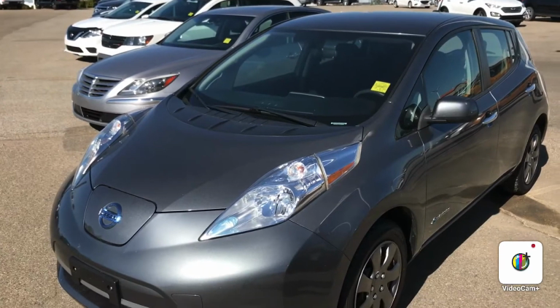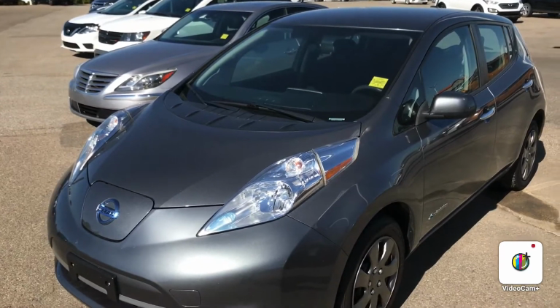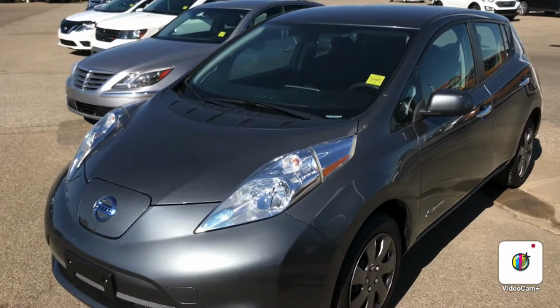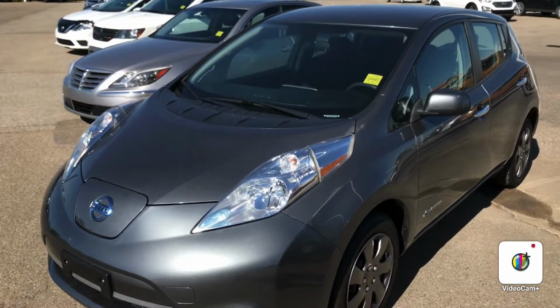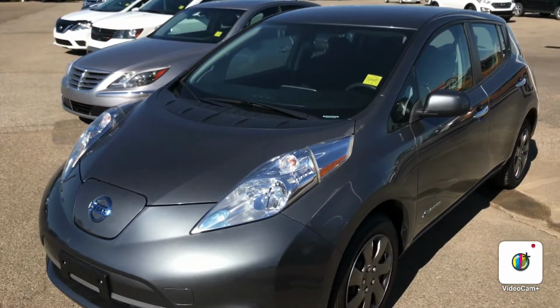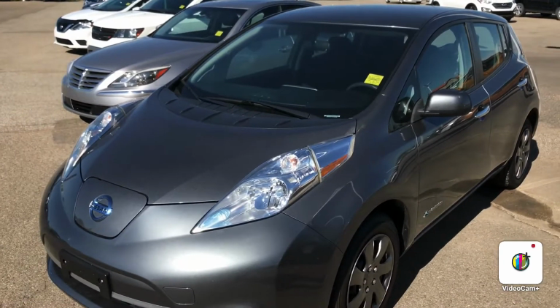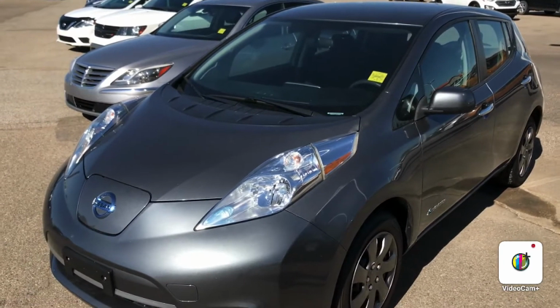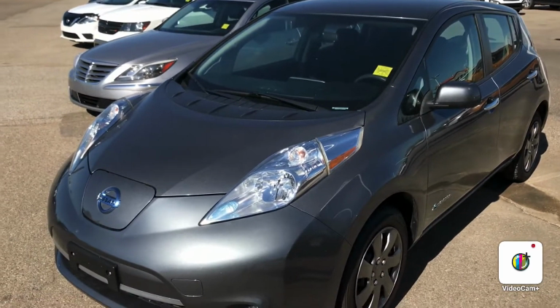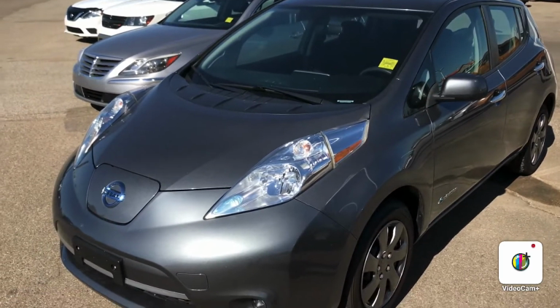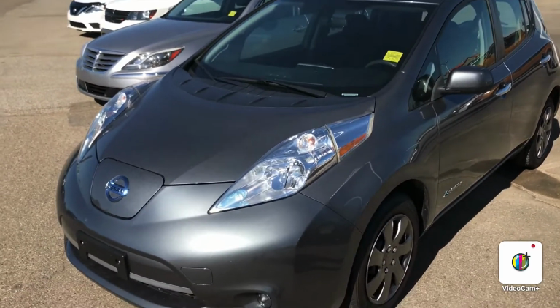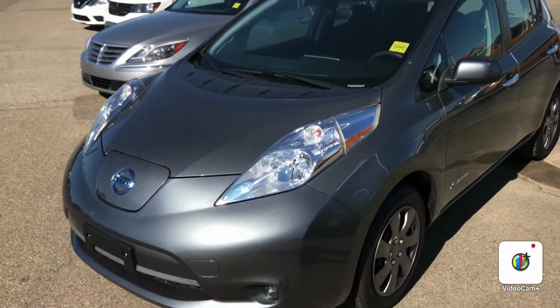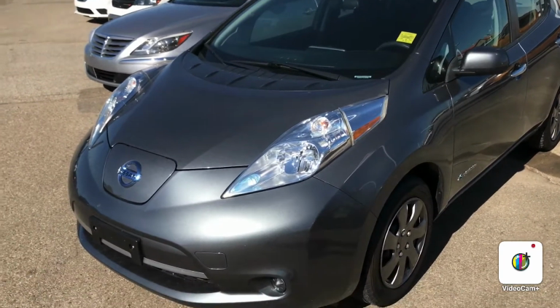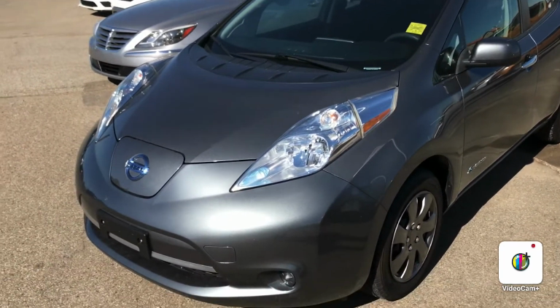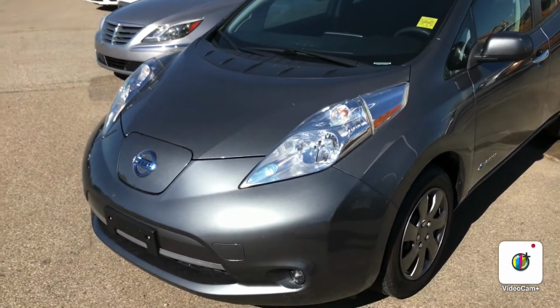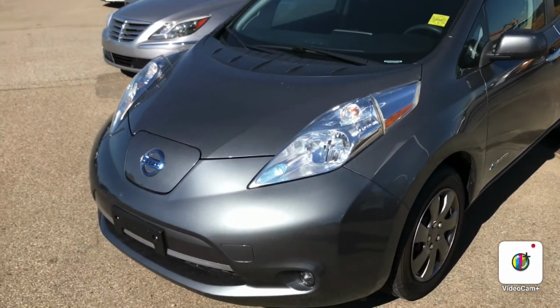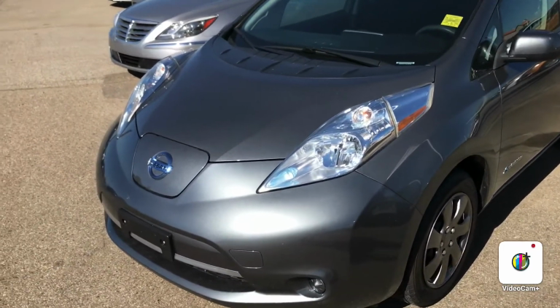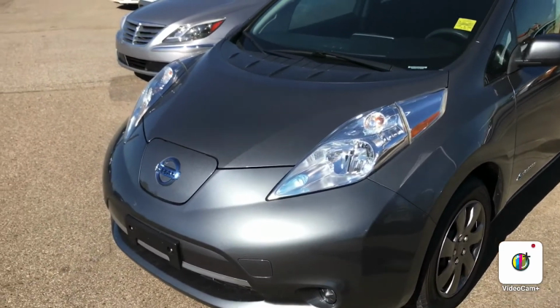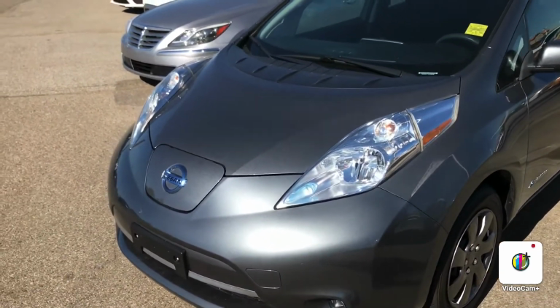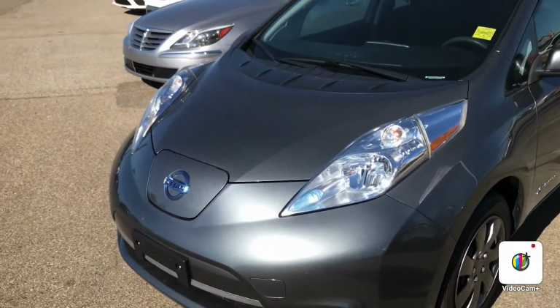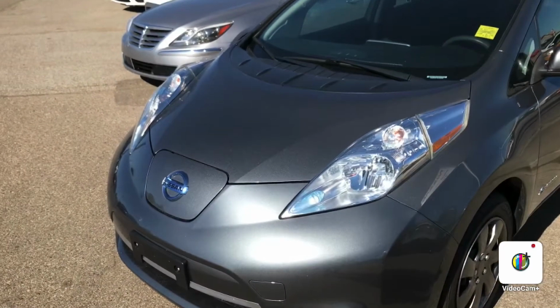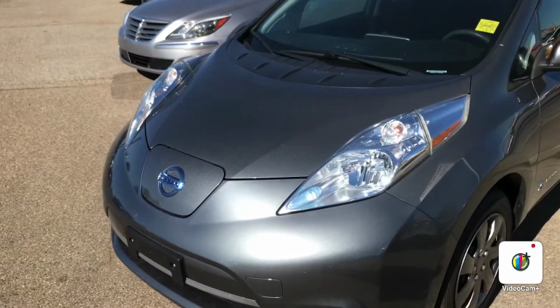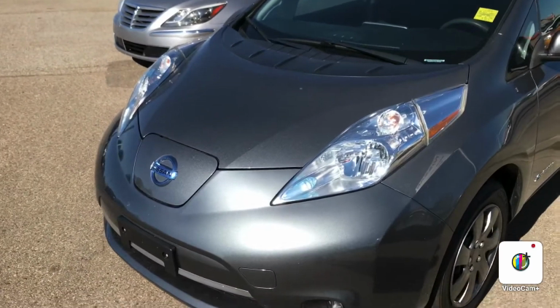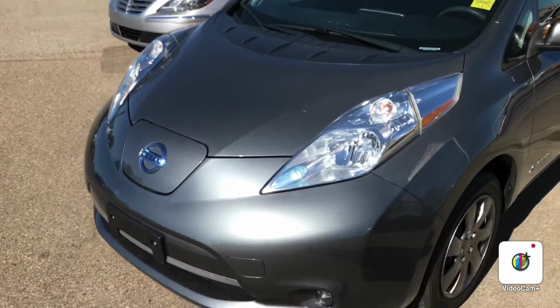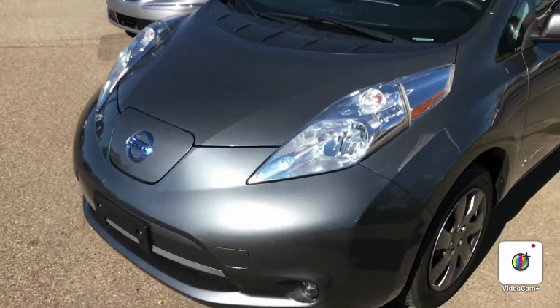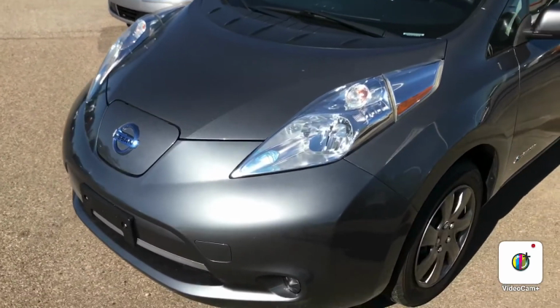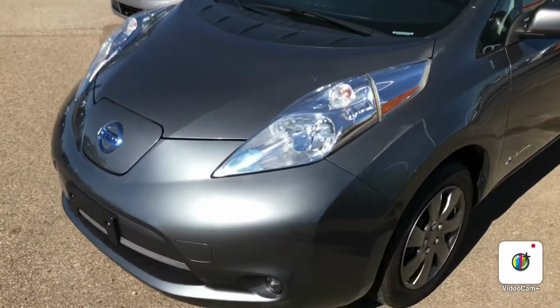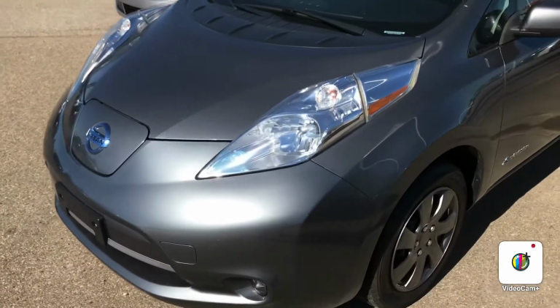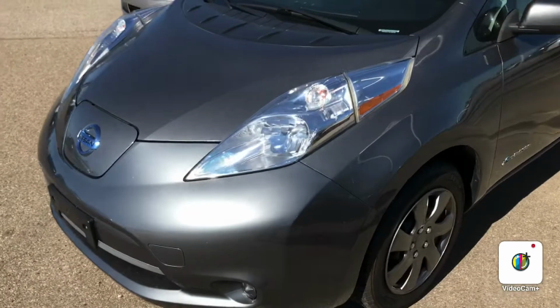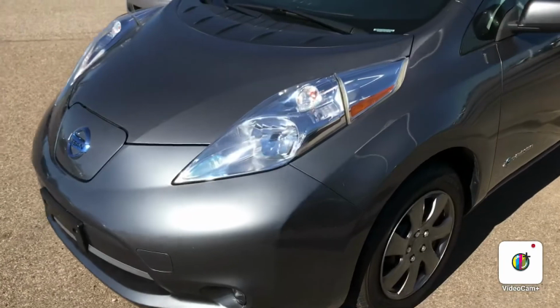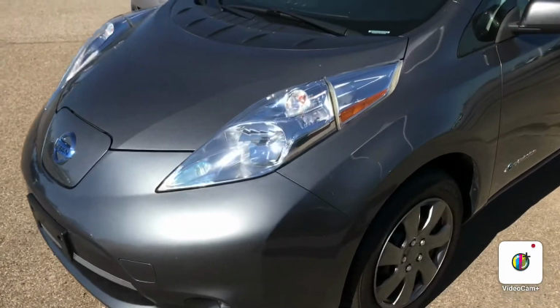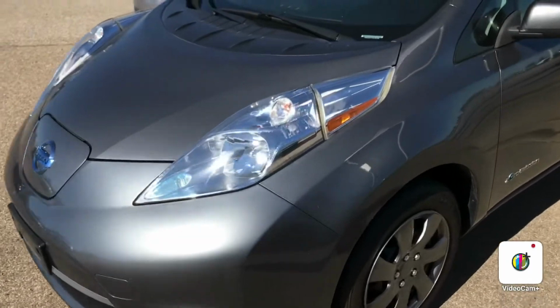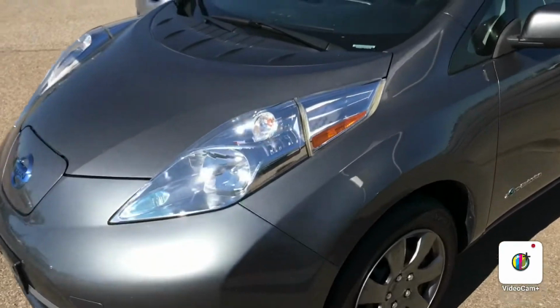Good morning, this is Gordon from Sherwood Nissan. I'm showing you the 2016 Nissan Leaf SV.